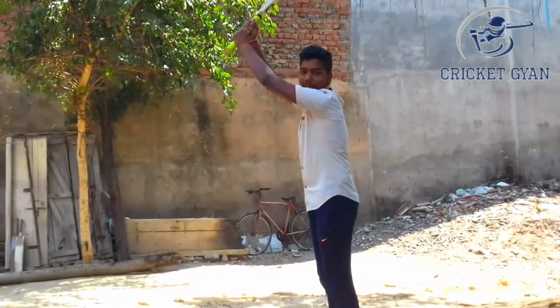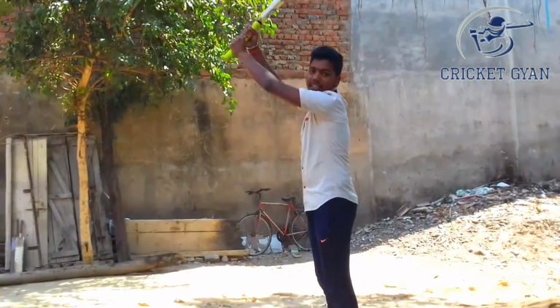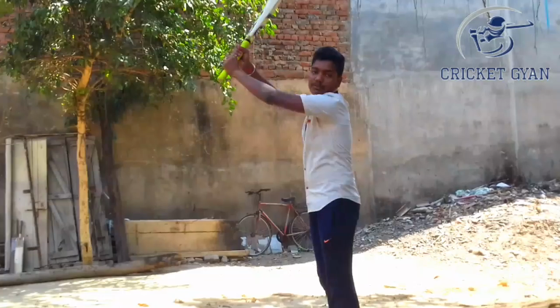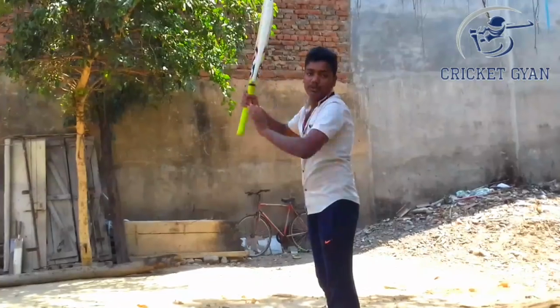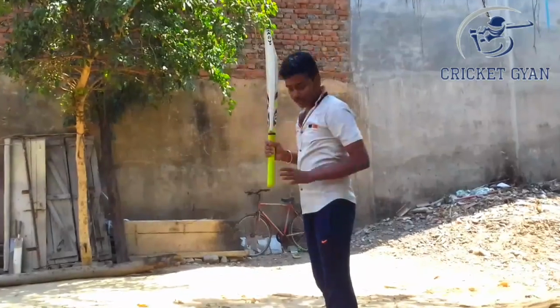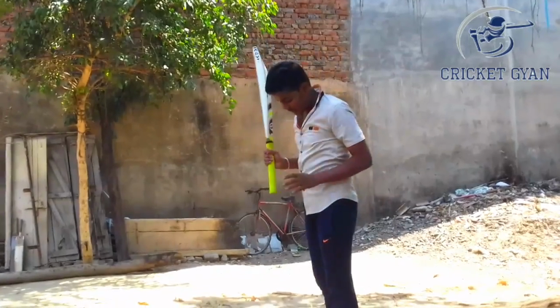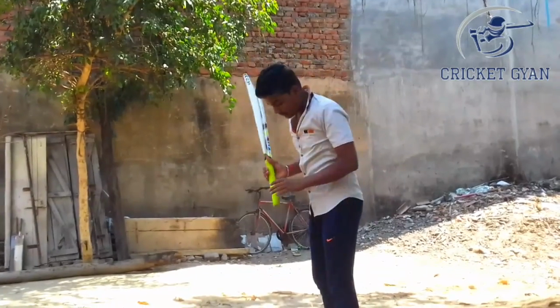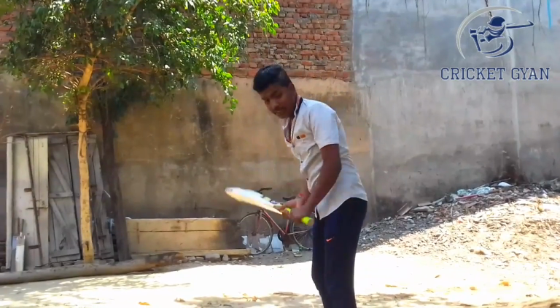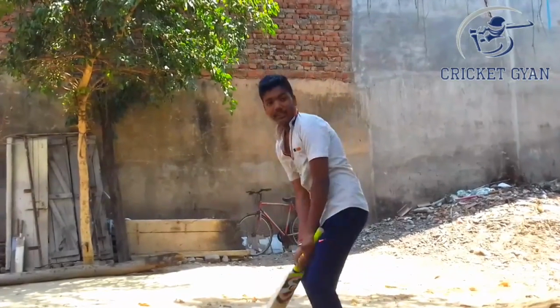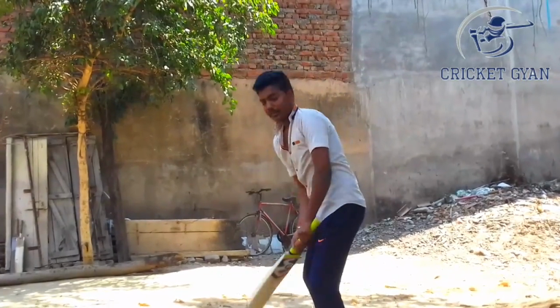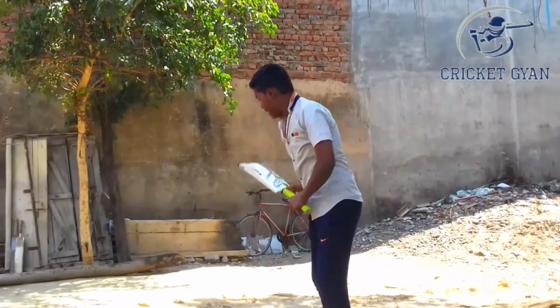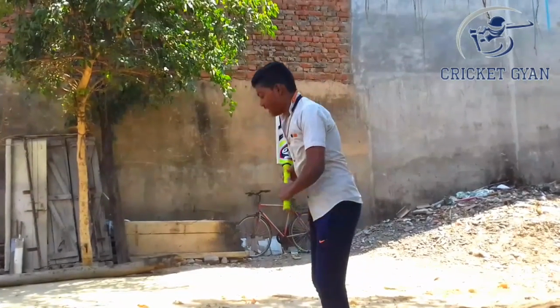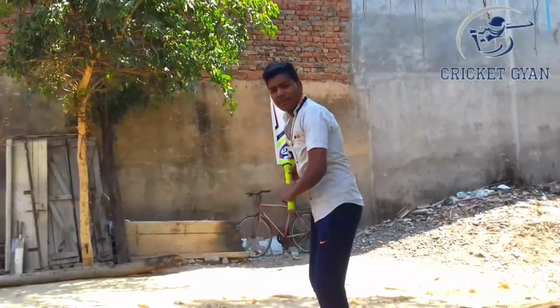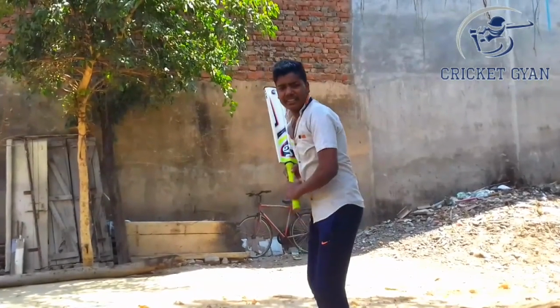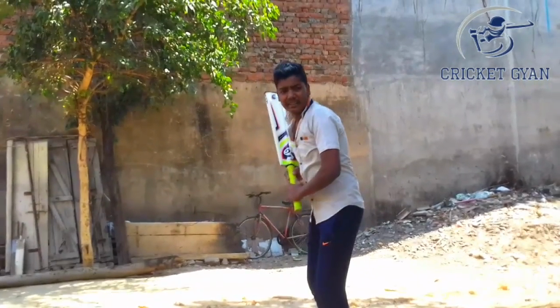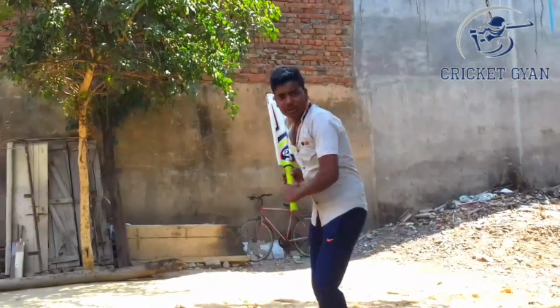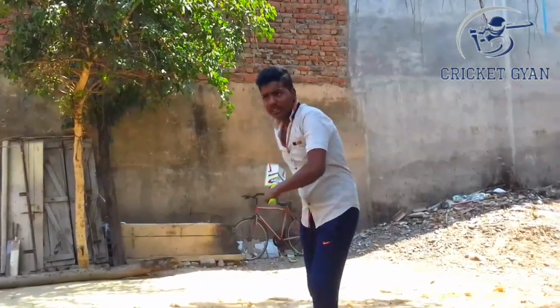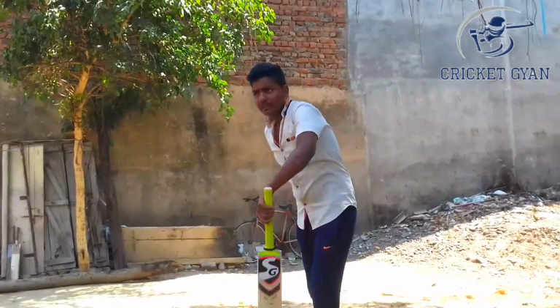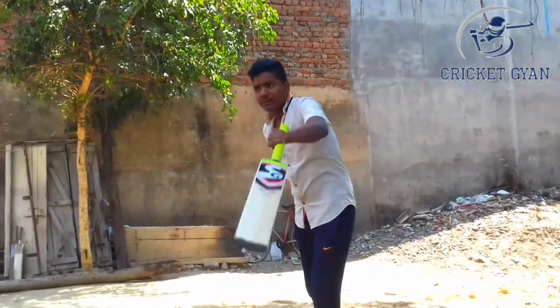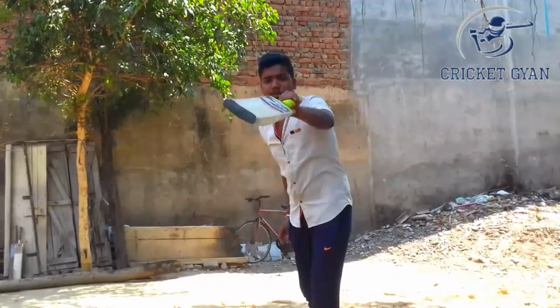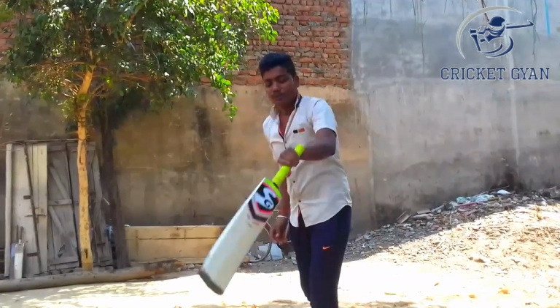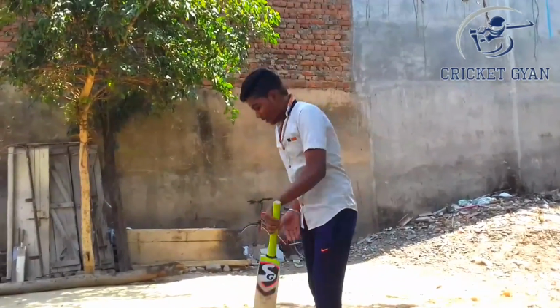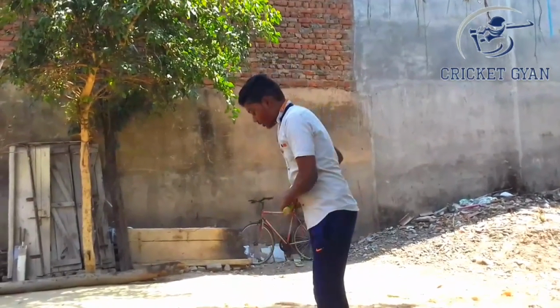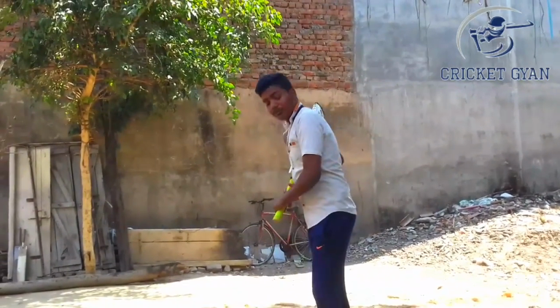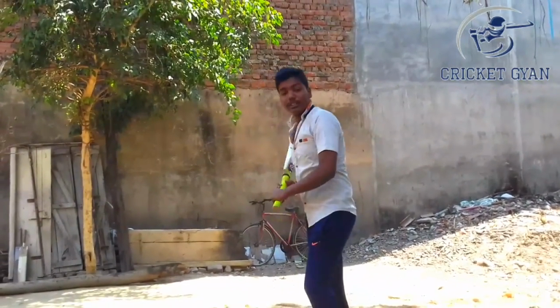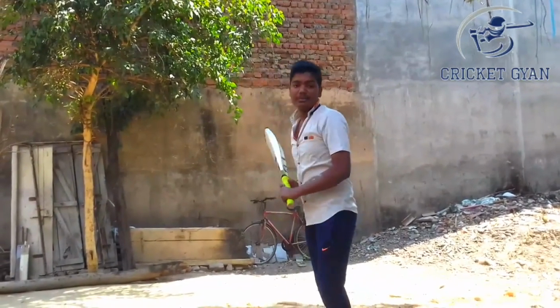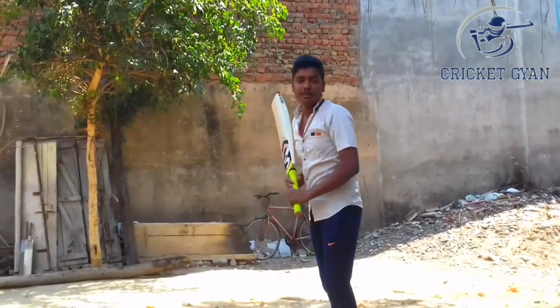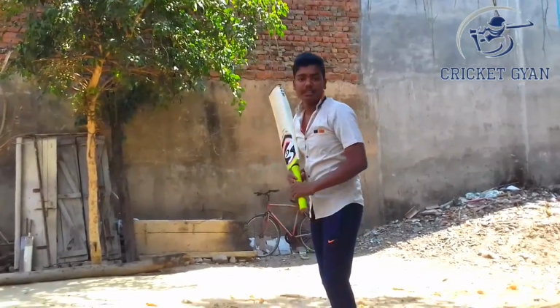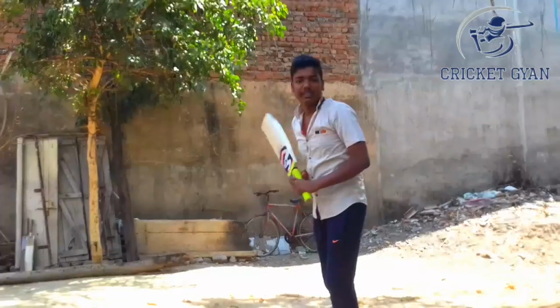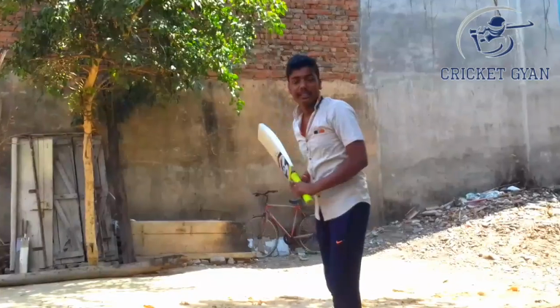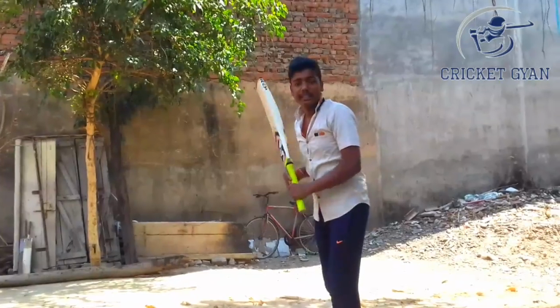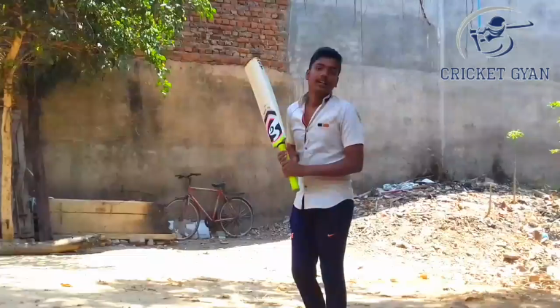But friends, you don't have to just put the bat on top carelessly. If you put the bat on top correctly, you will have to be better and the shot will be better.